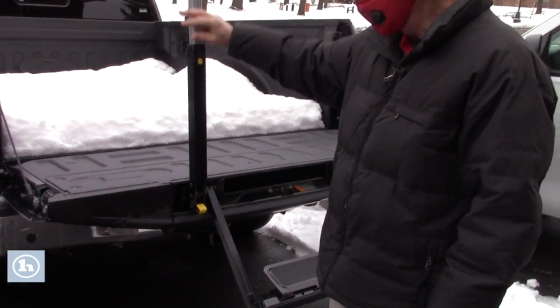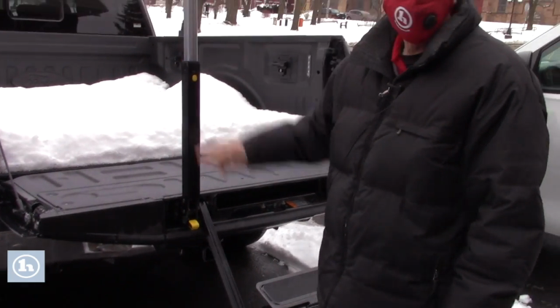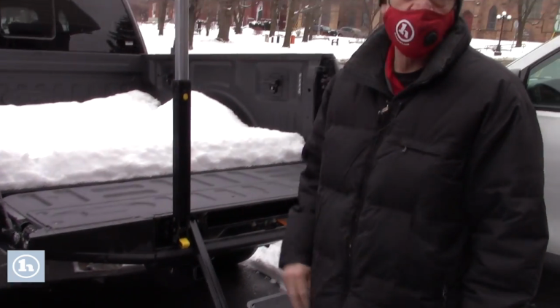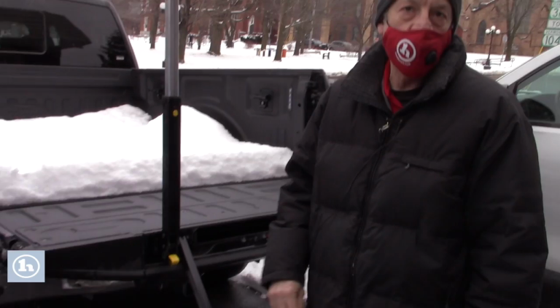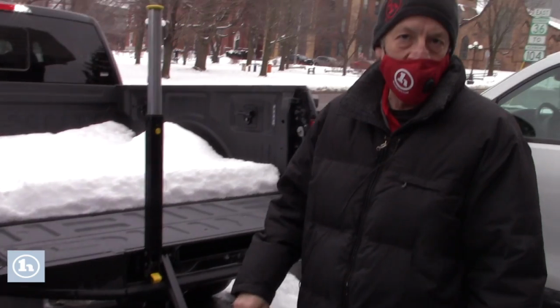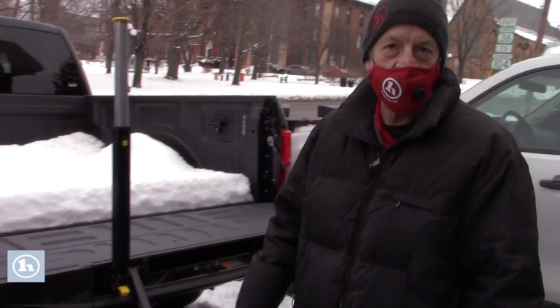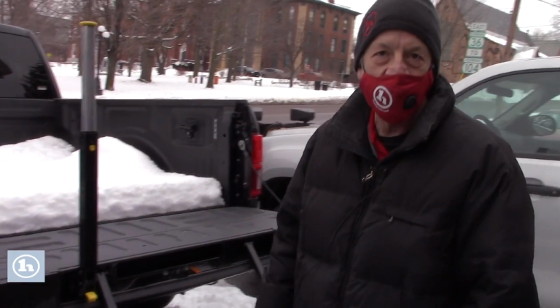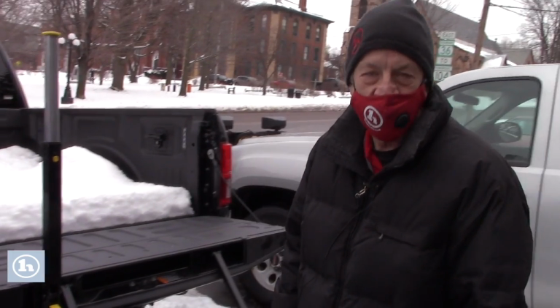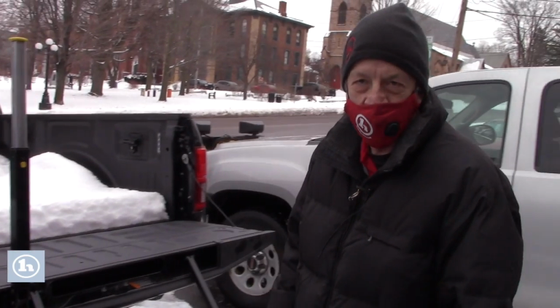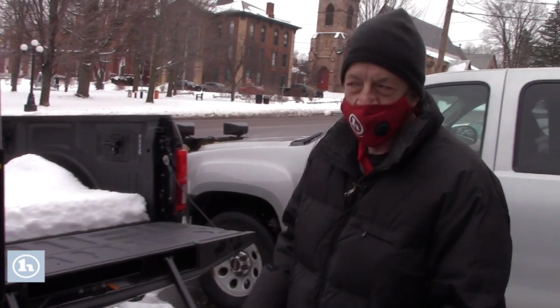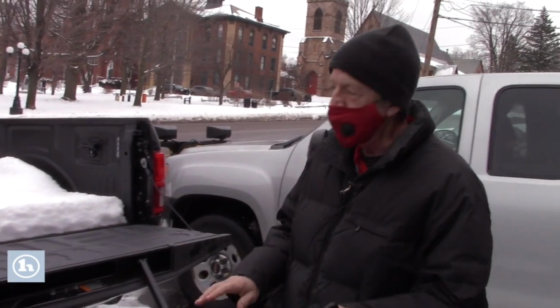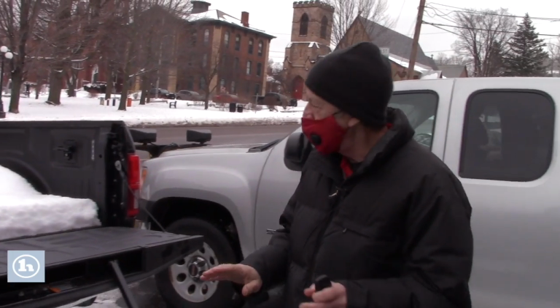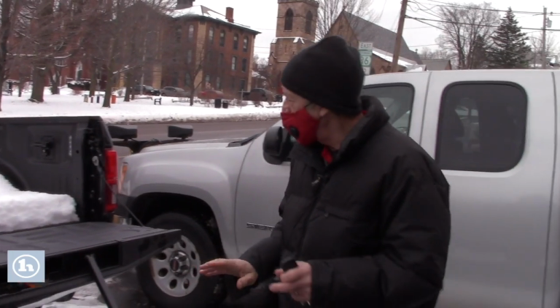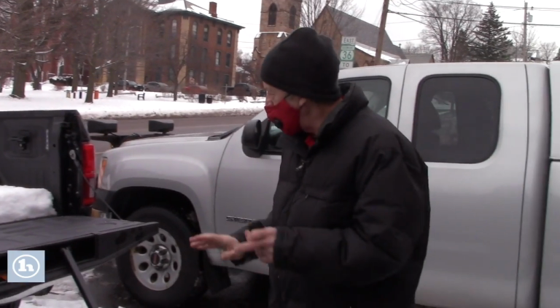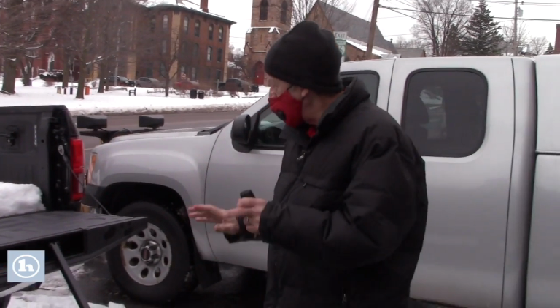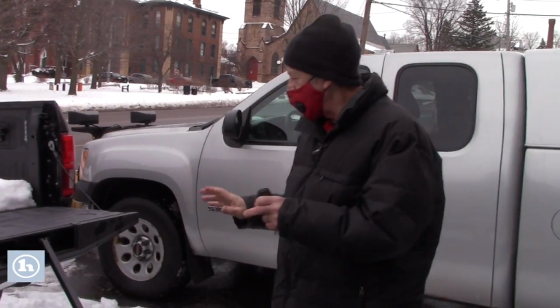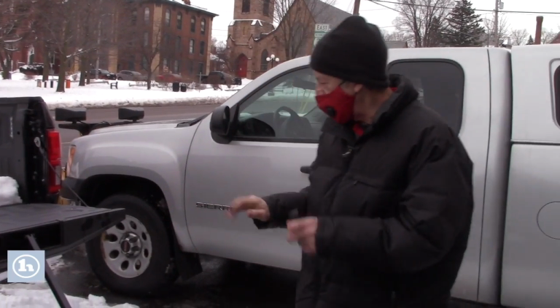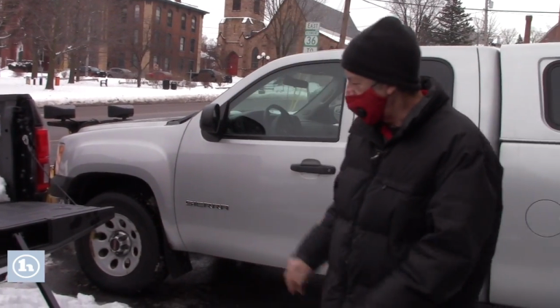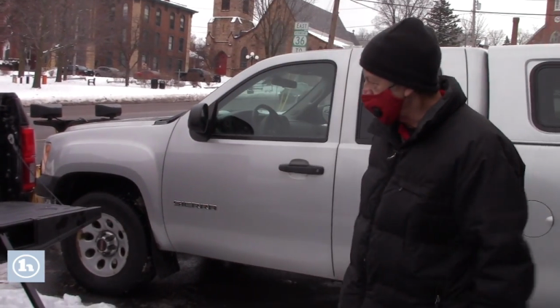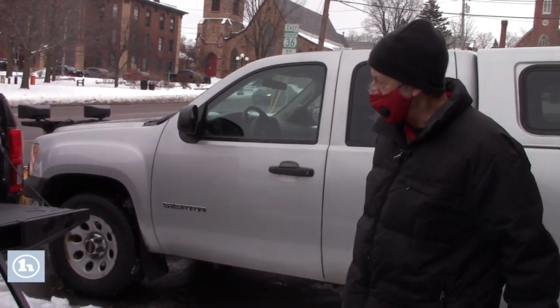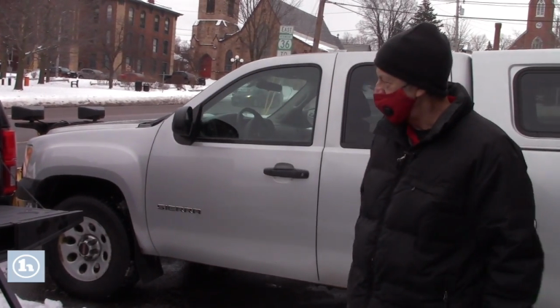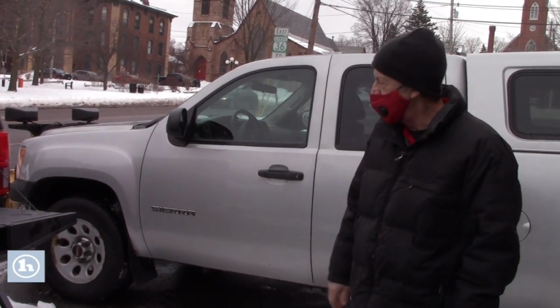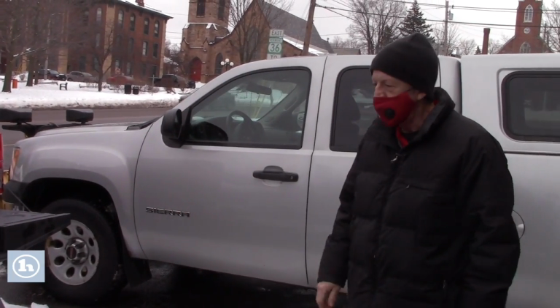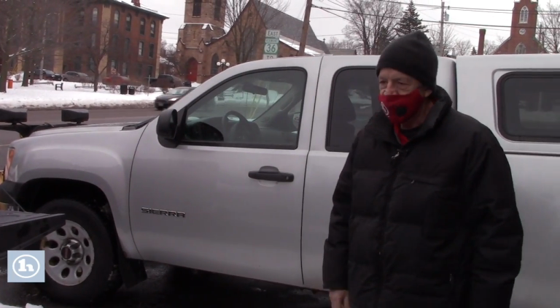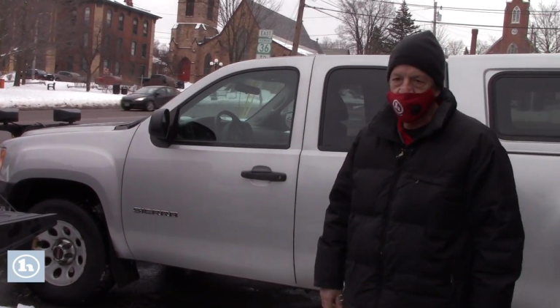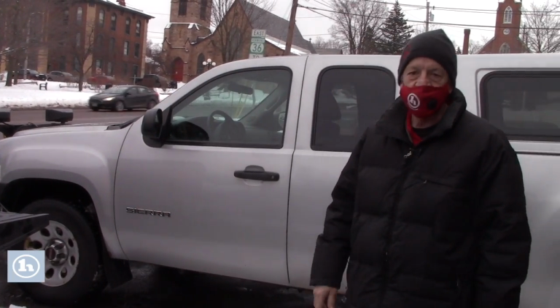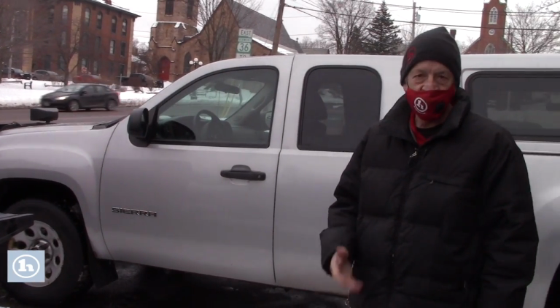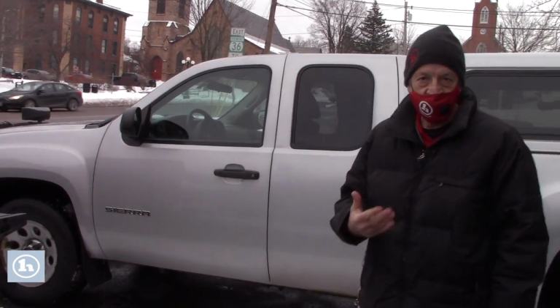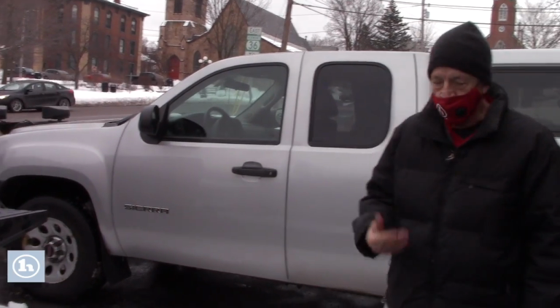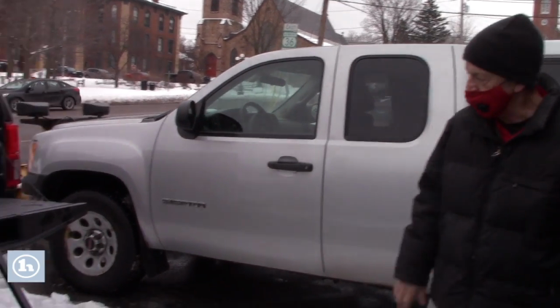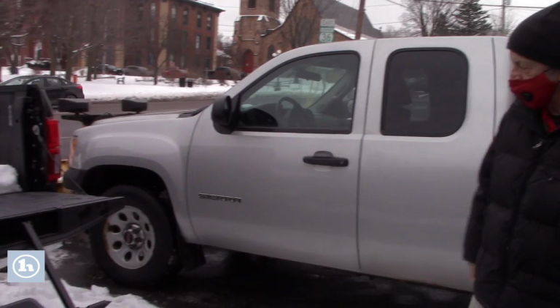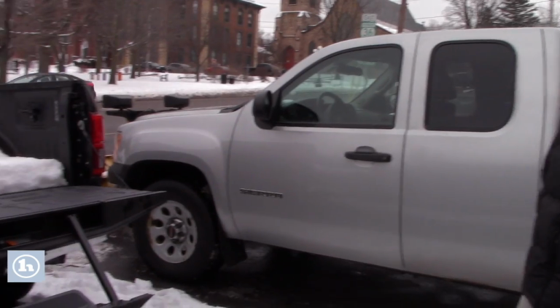We're going to do a walk around here of the truck so you can have a closer look.